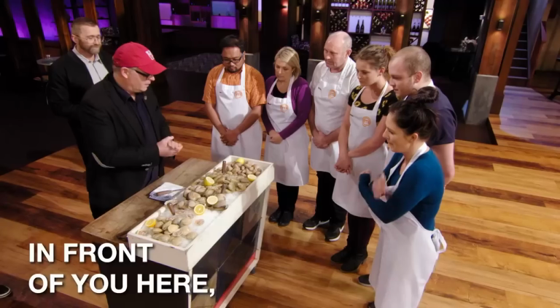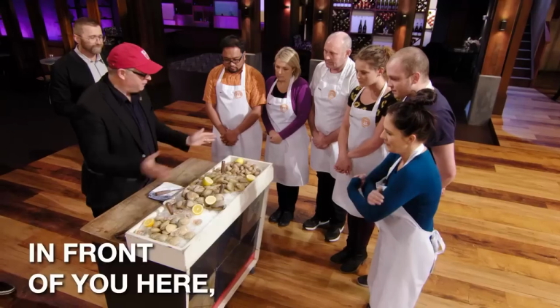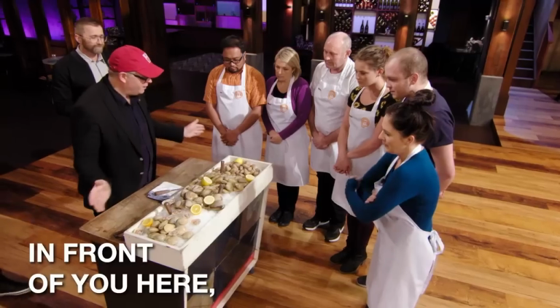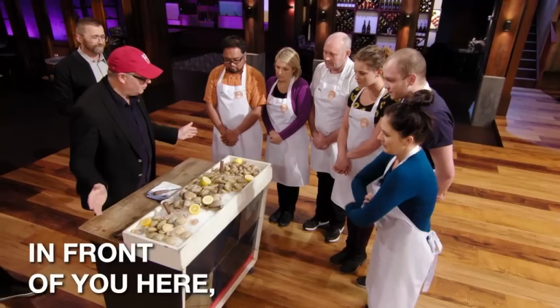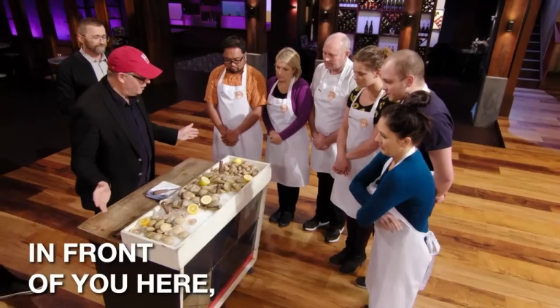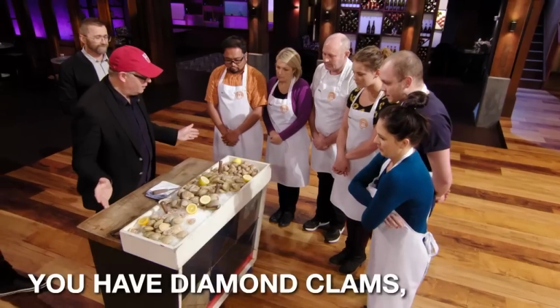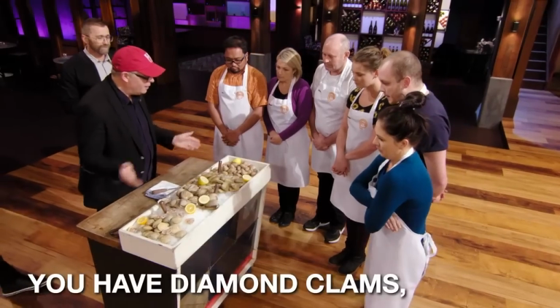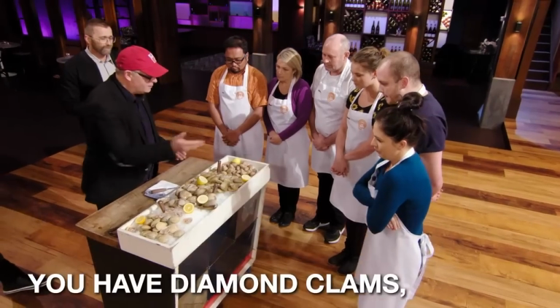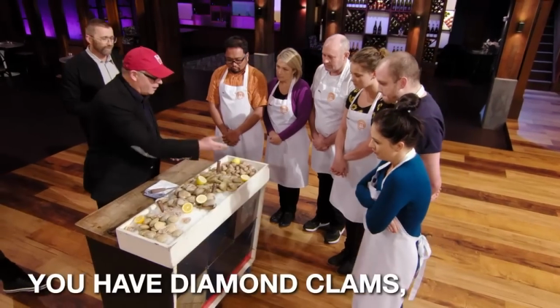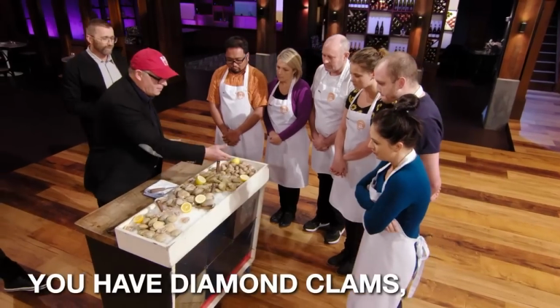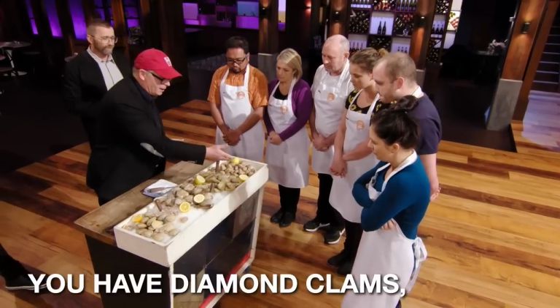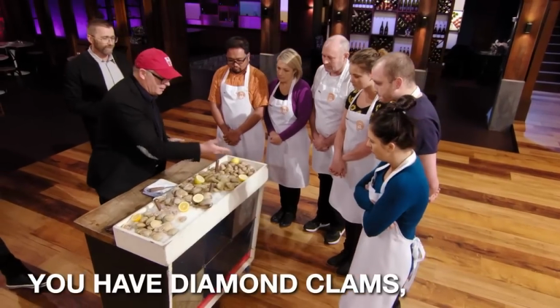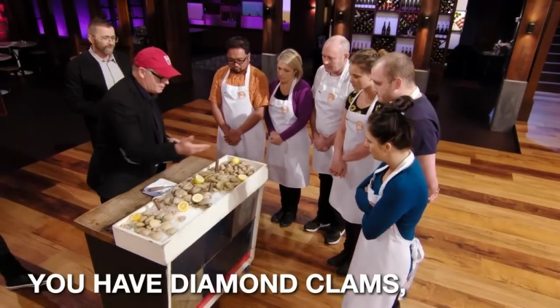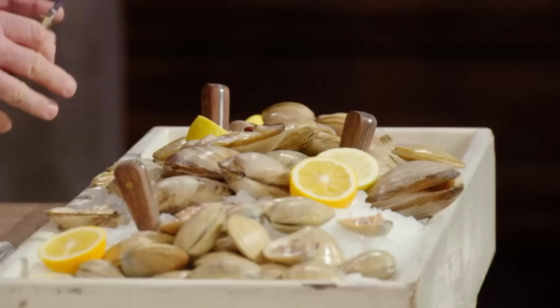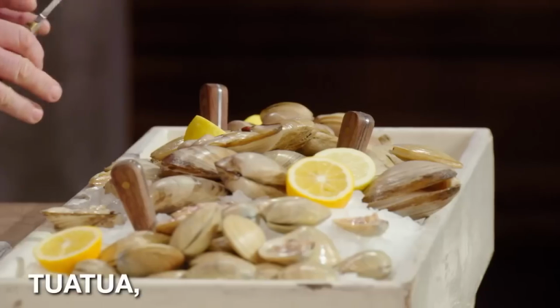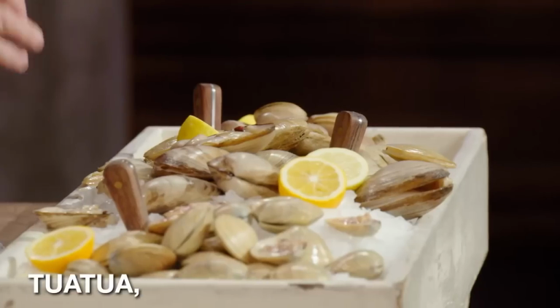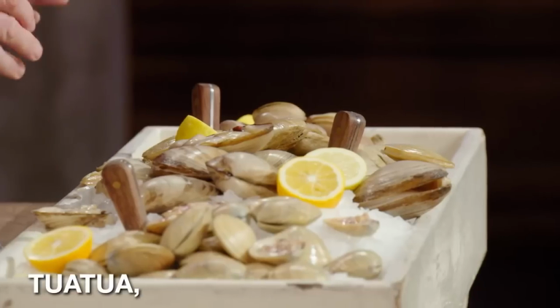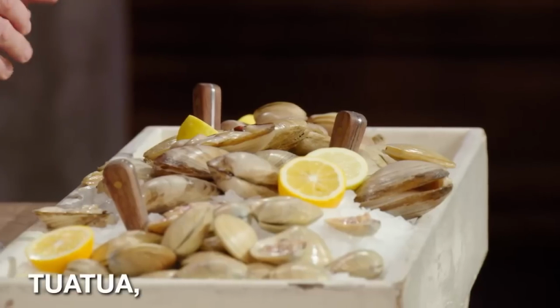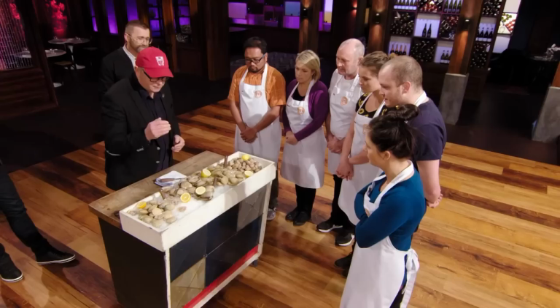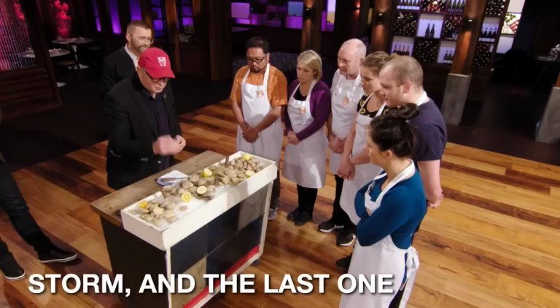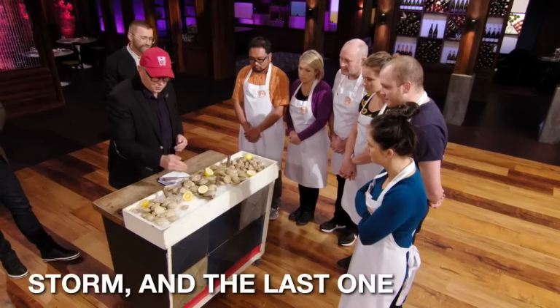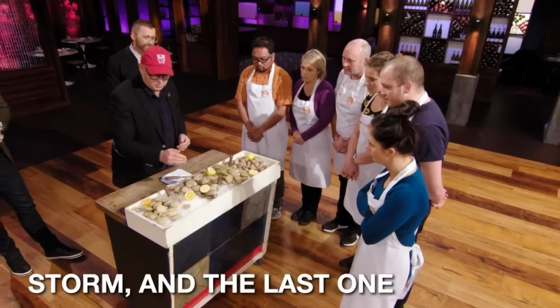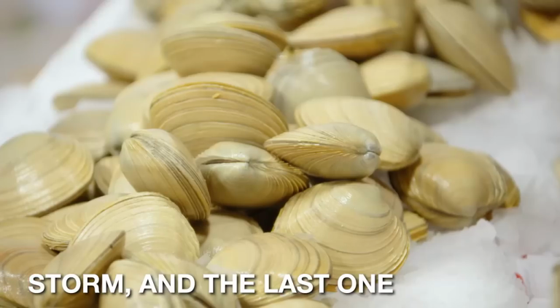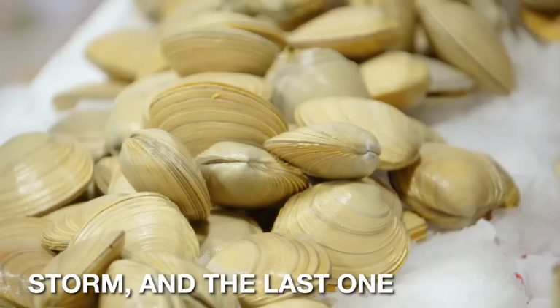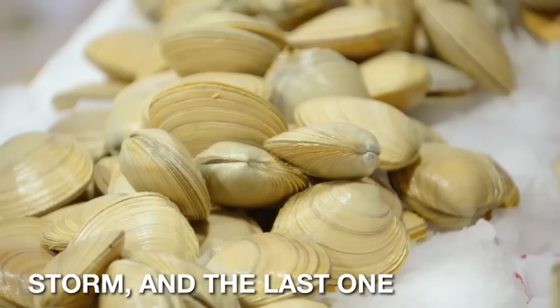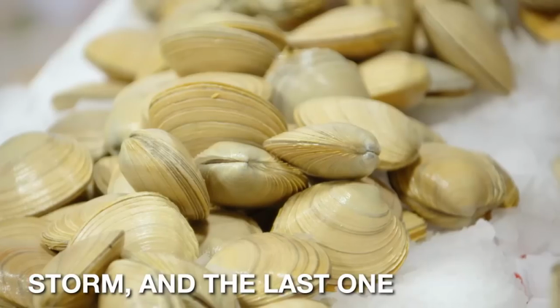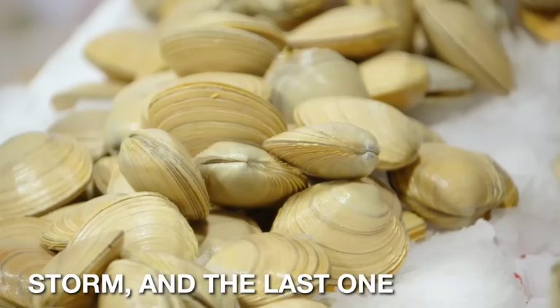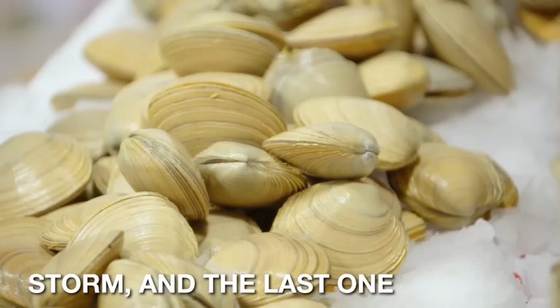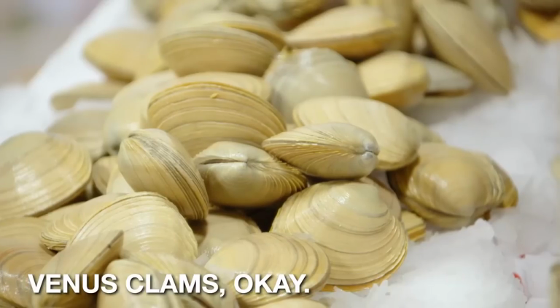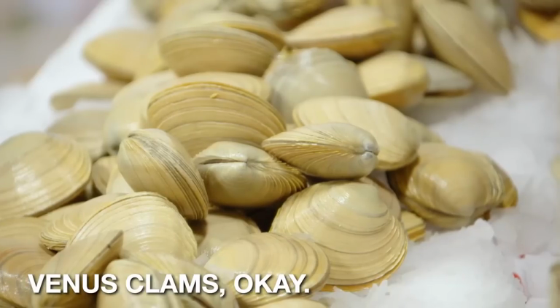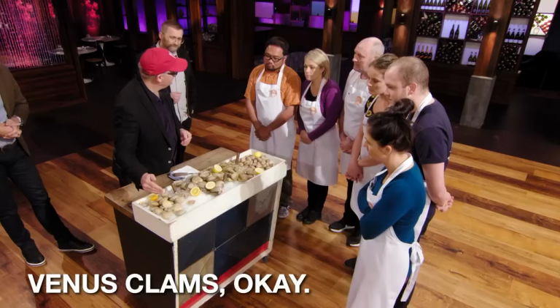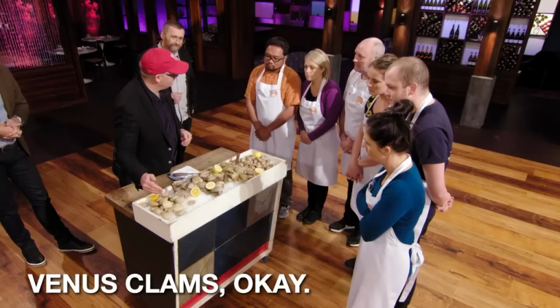In front of you here you have diamond clams, tuatua, storm, and the last one venus clams.